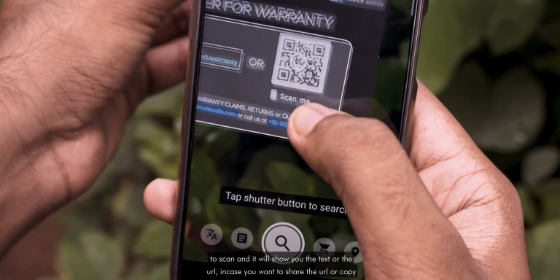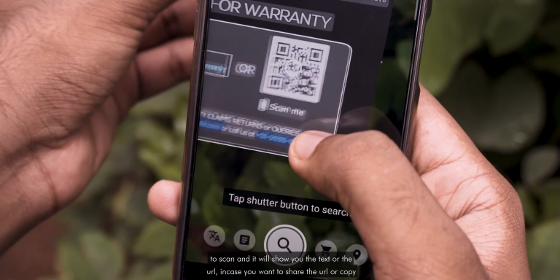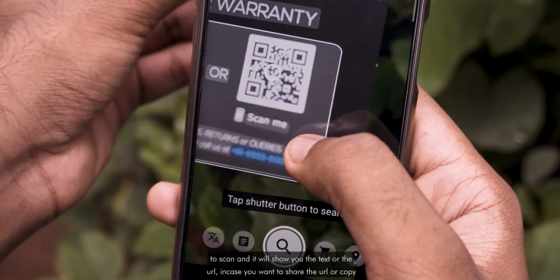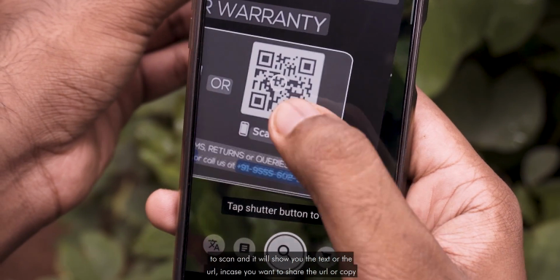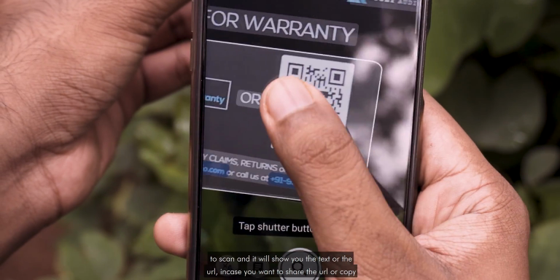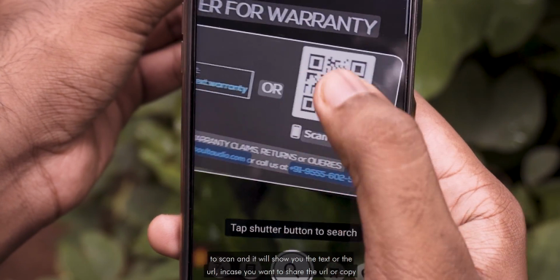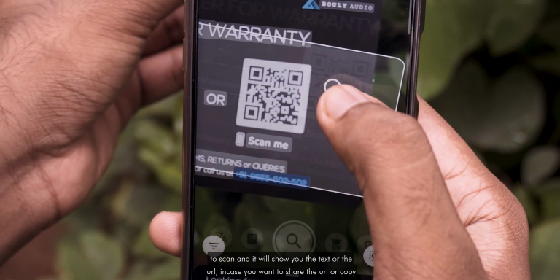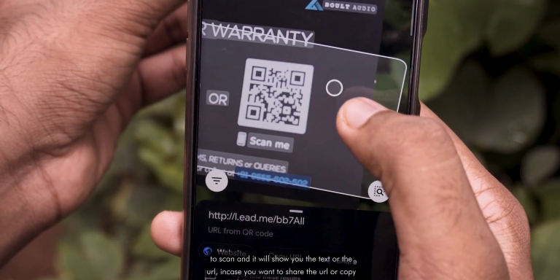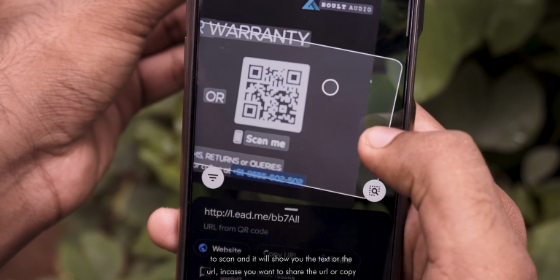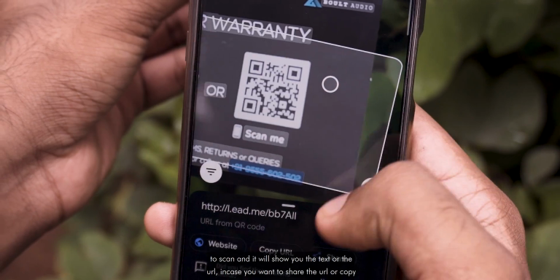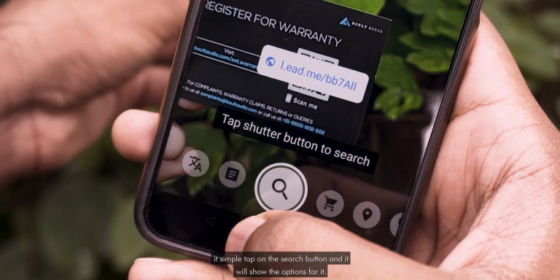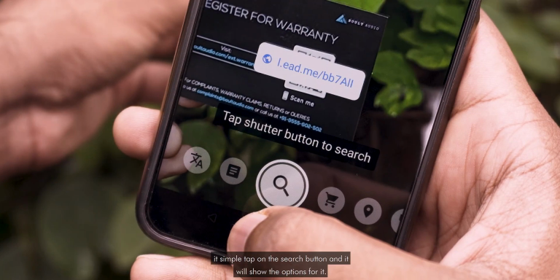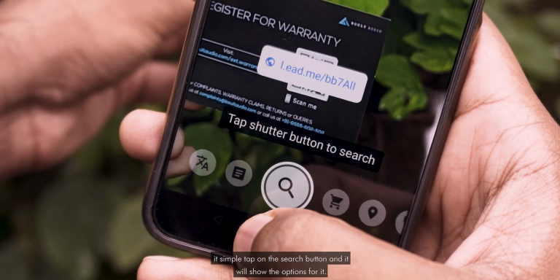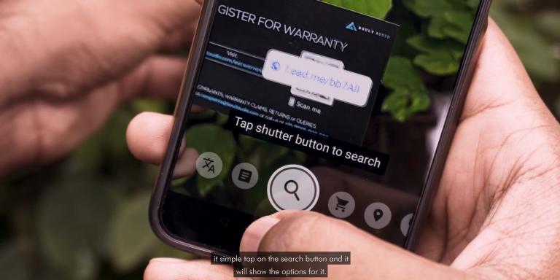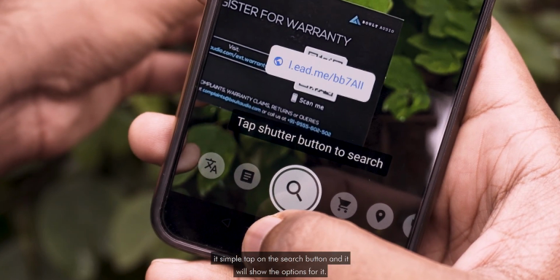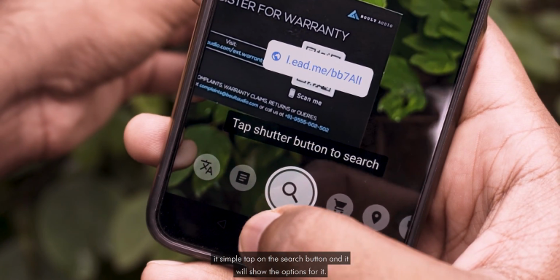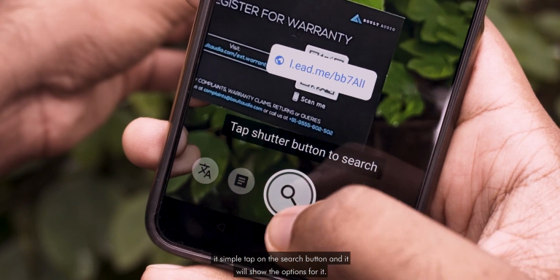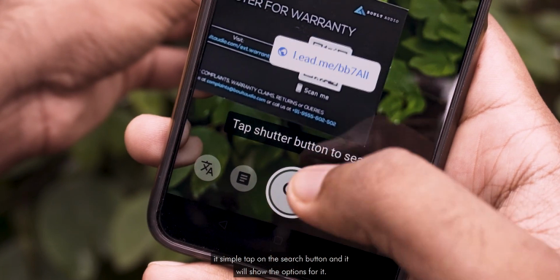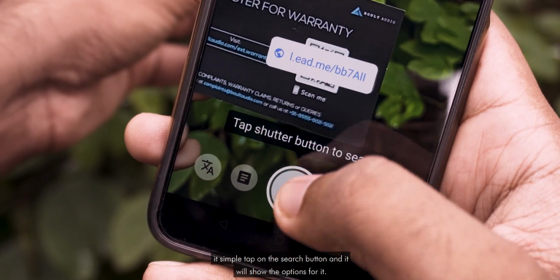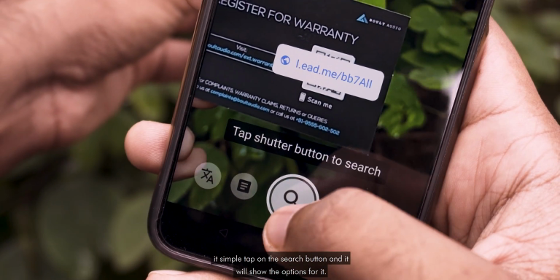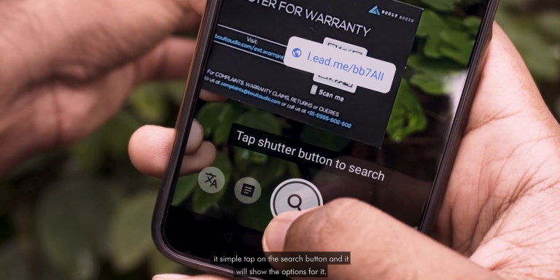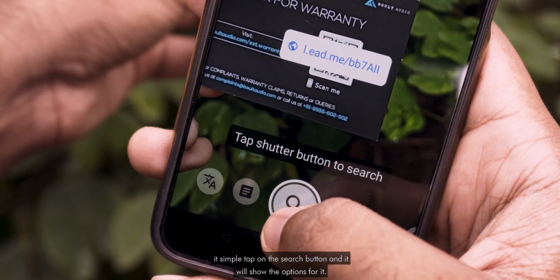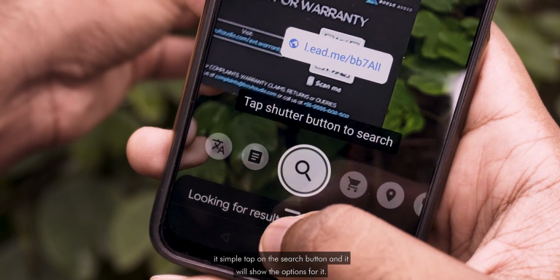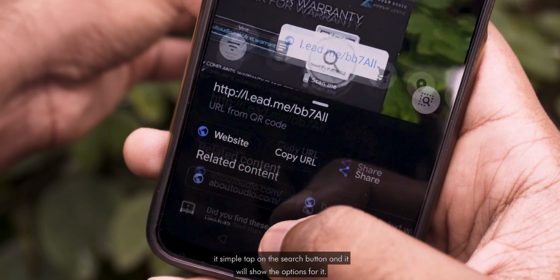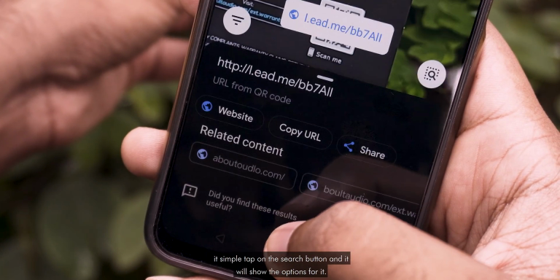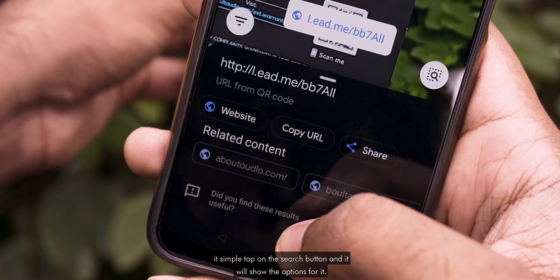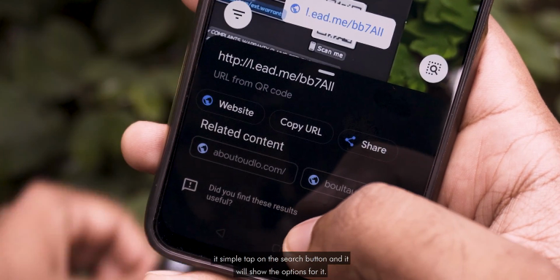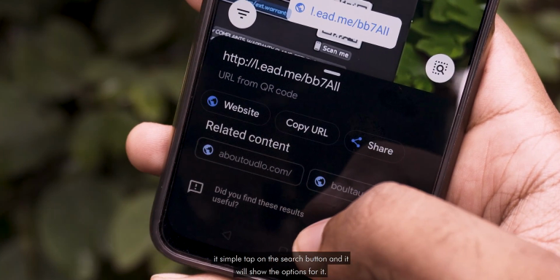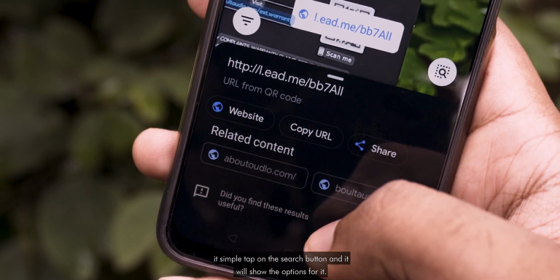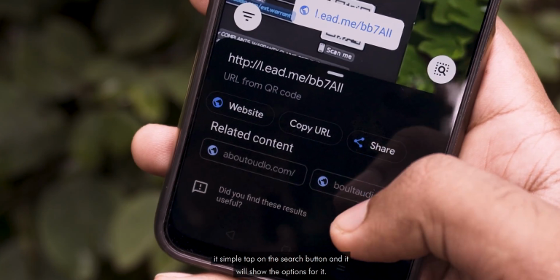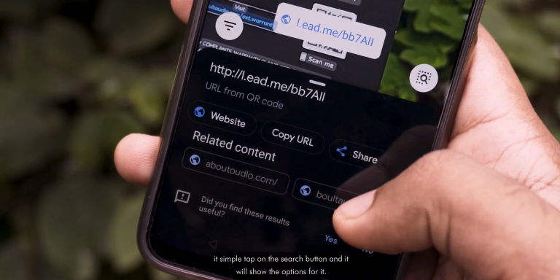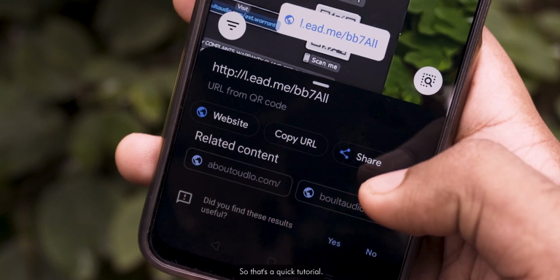In case you want to share the URL or copy it, simply tap on the search button and it will show you the options for it.